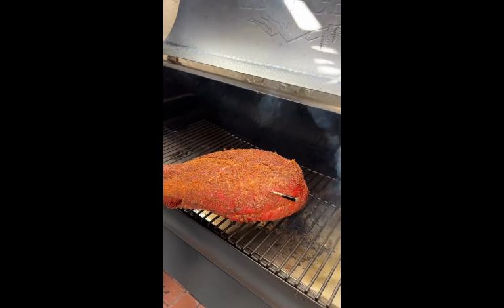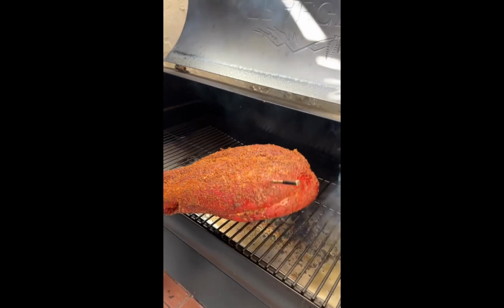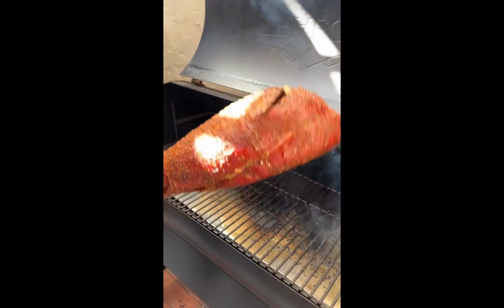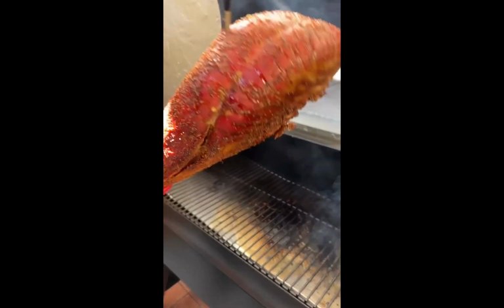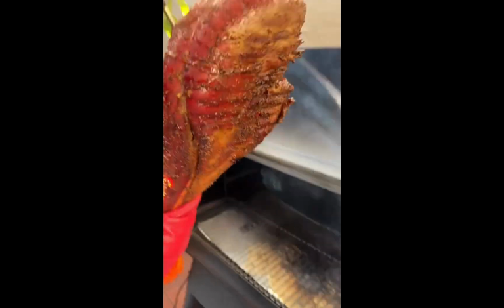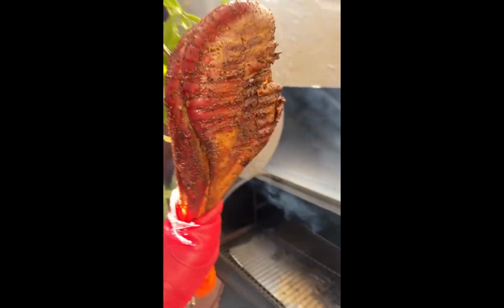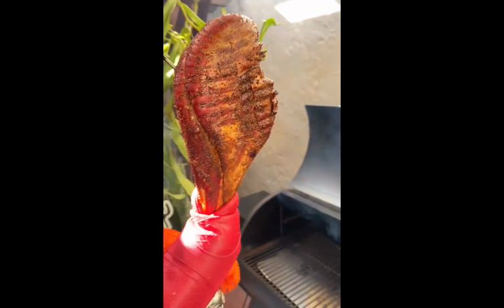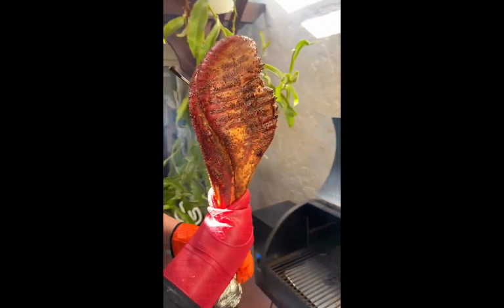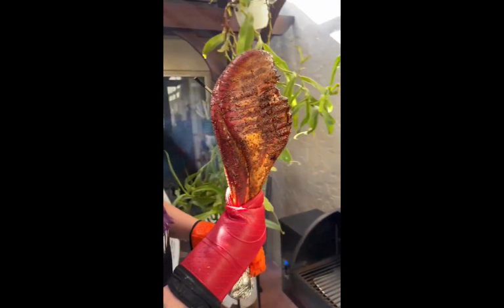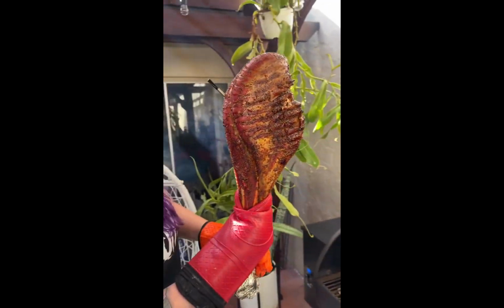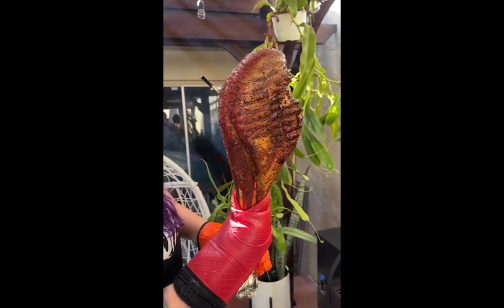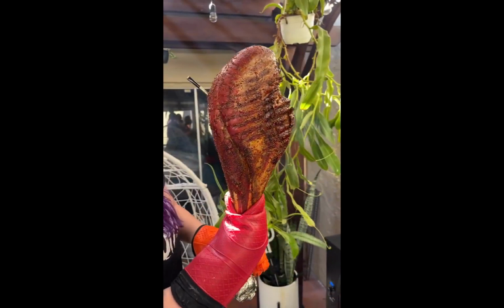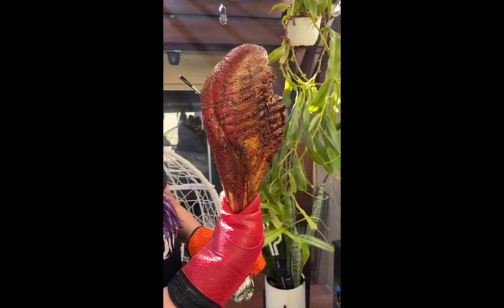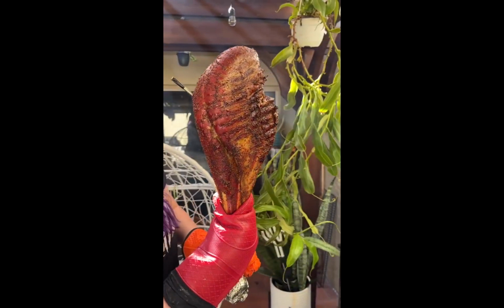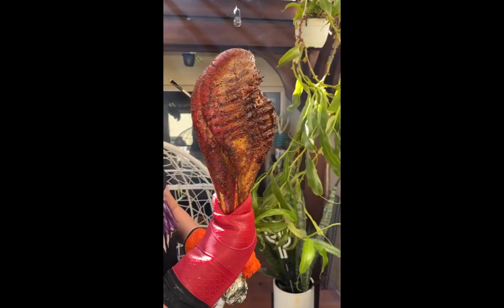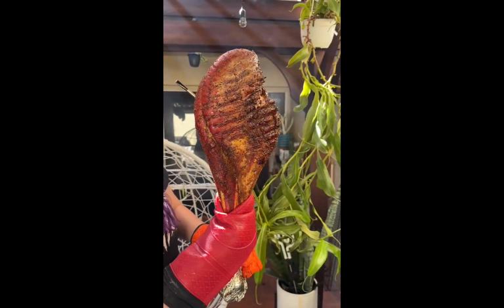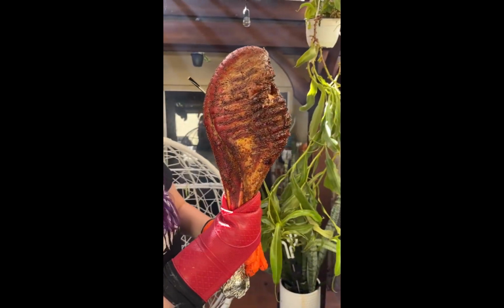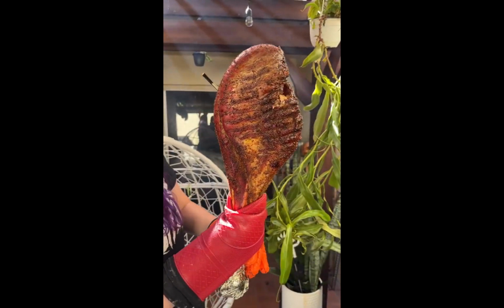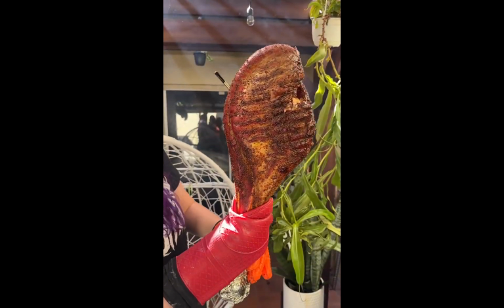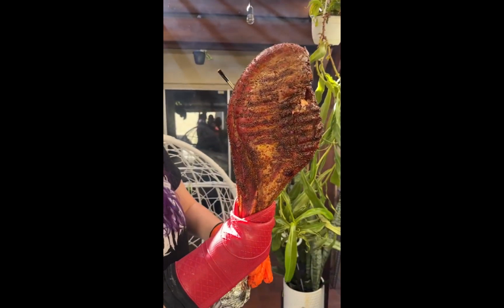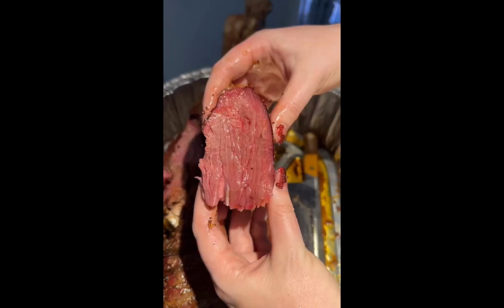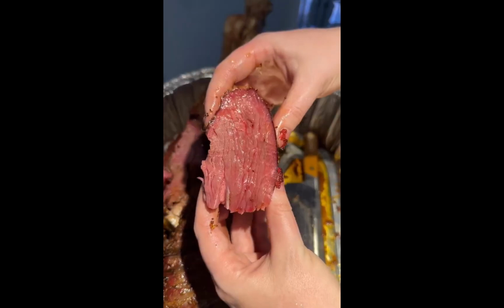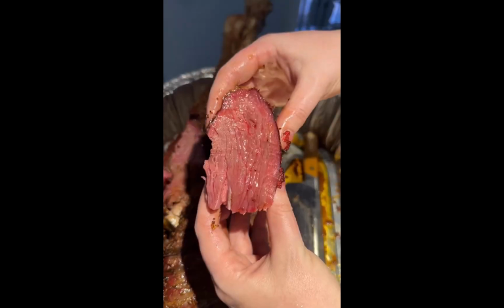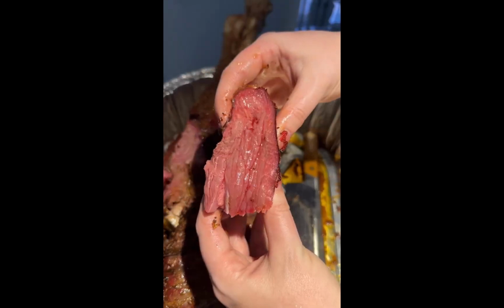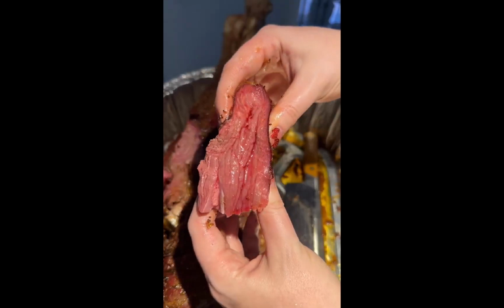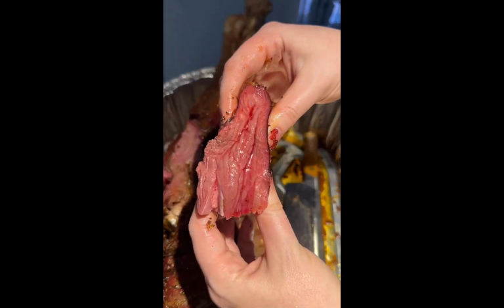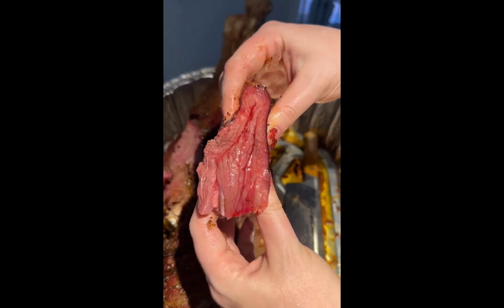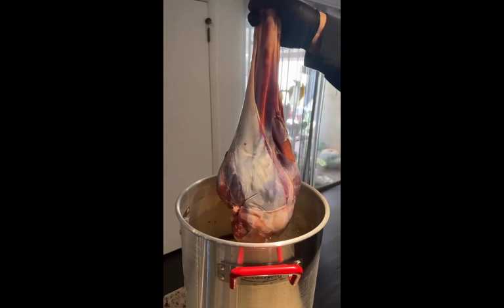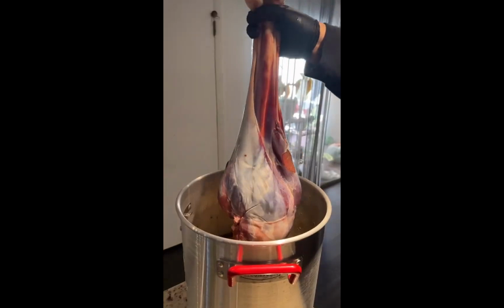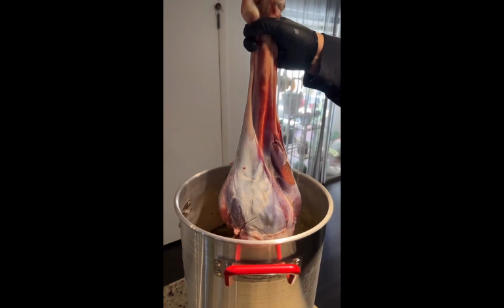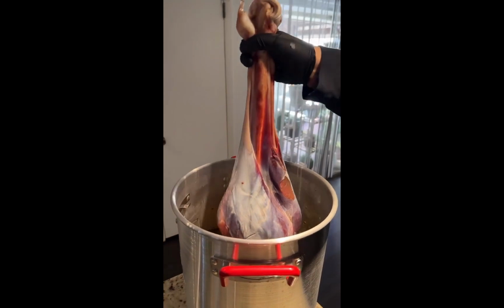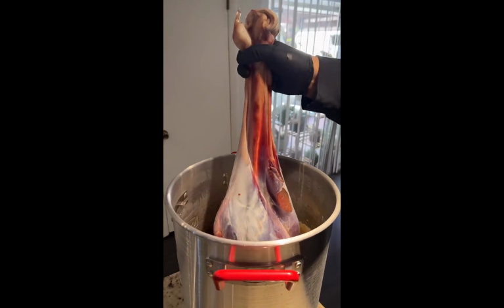Have you ever tried an ostrich leg? These are tender, juicy, and so delicious.